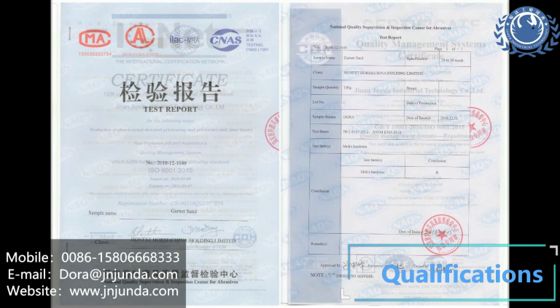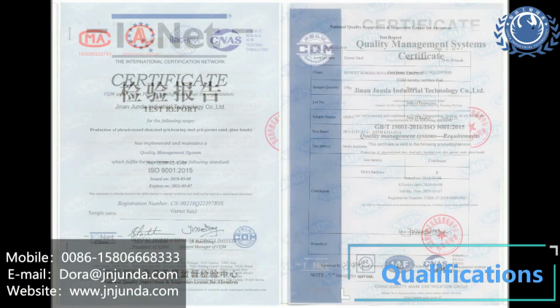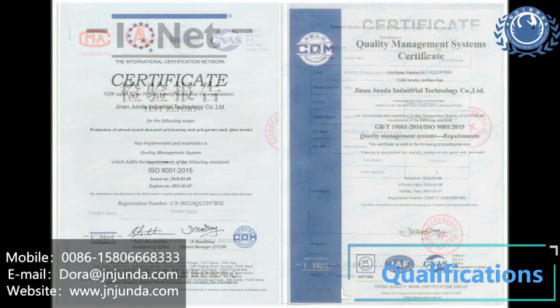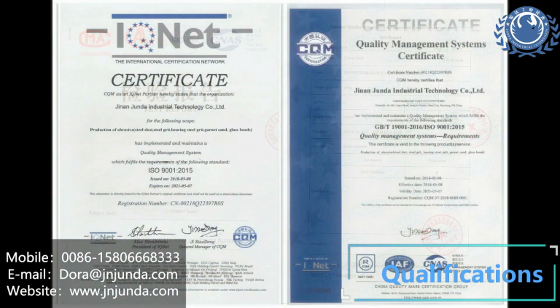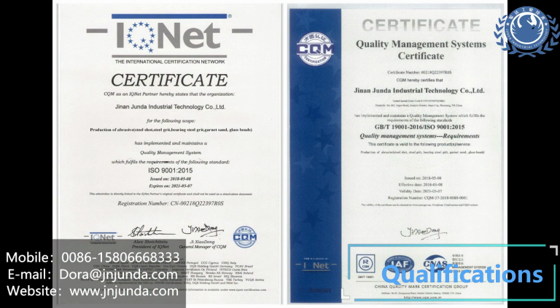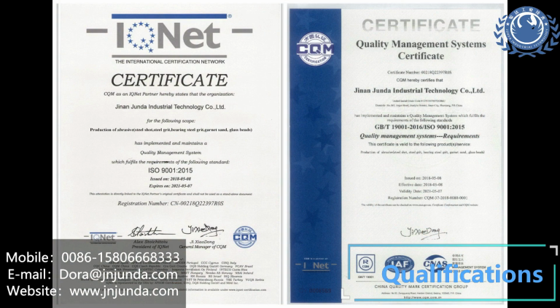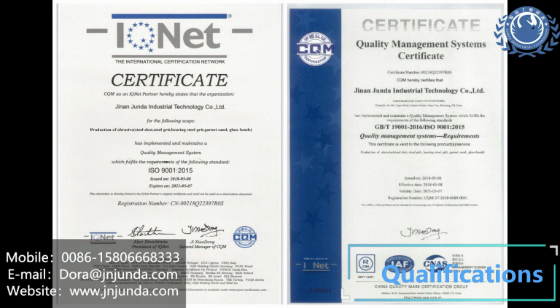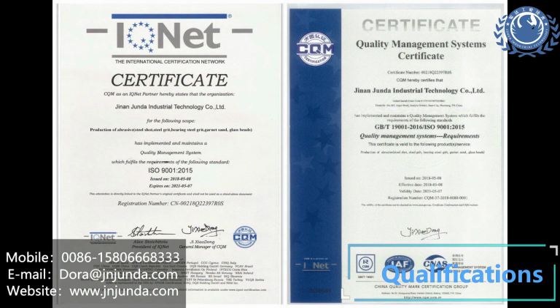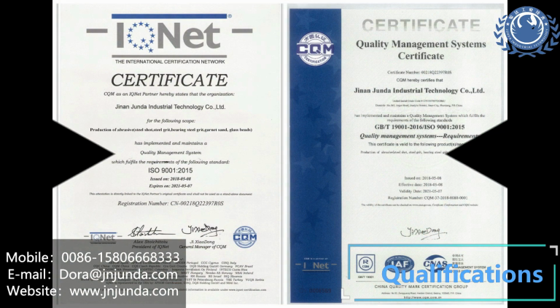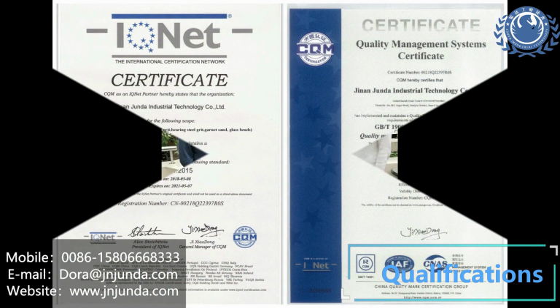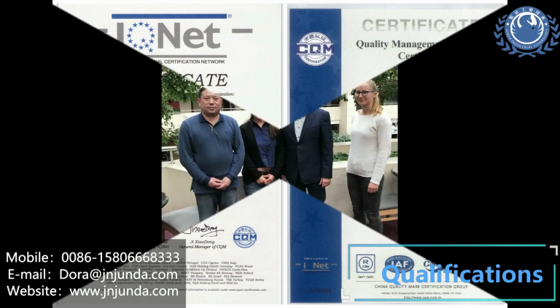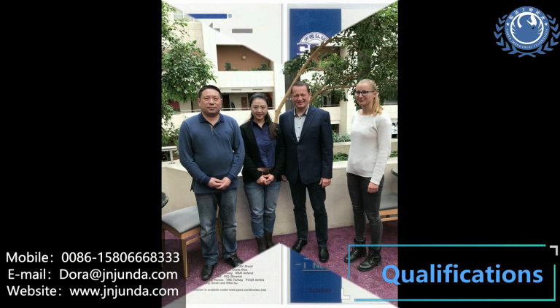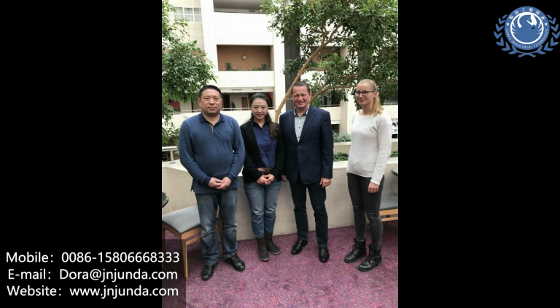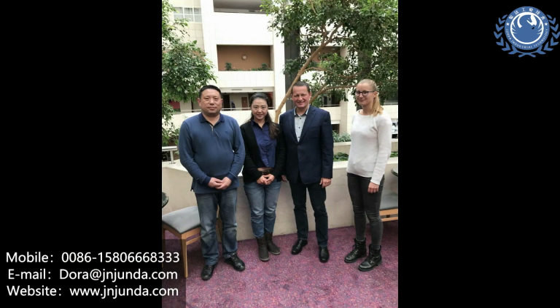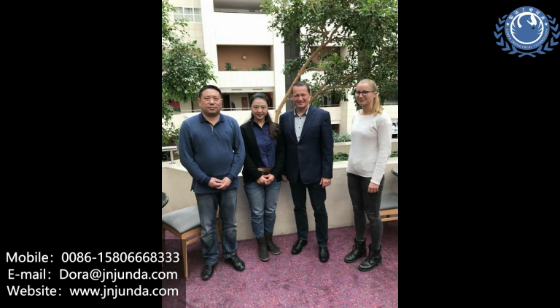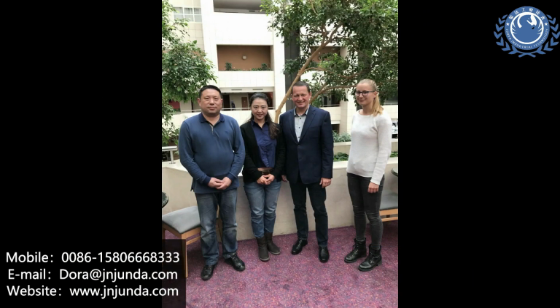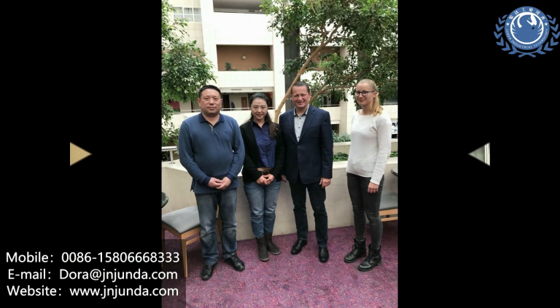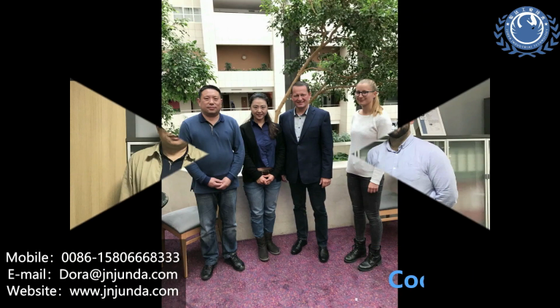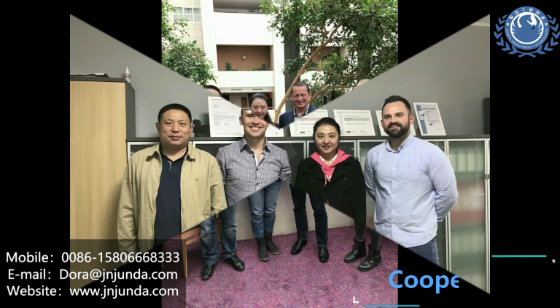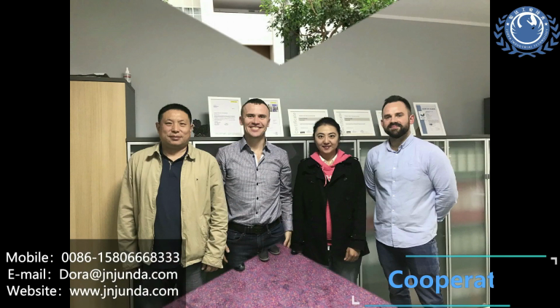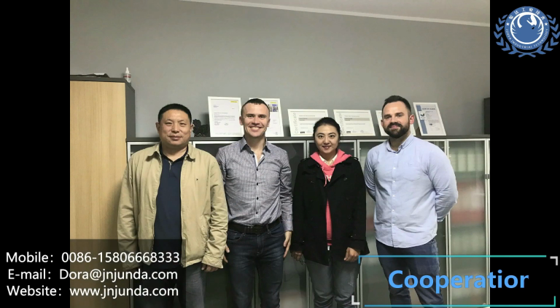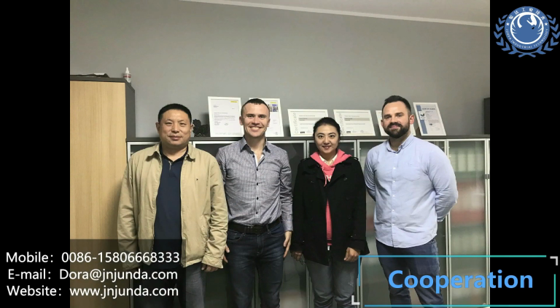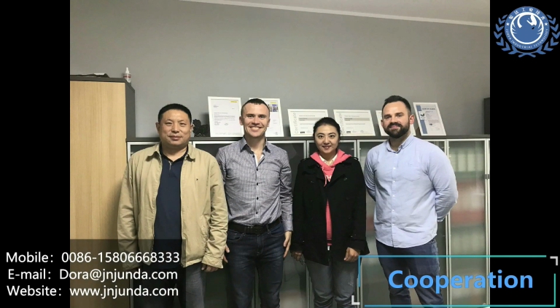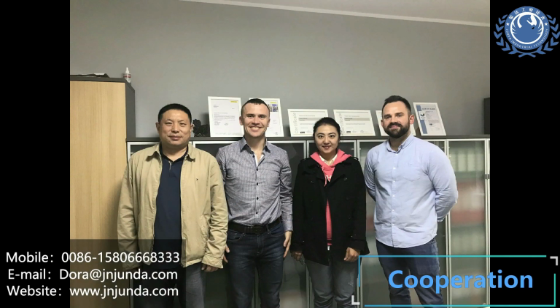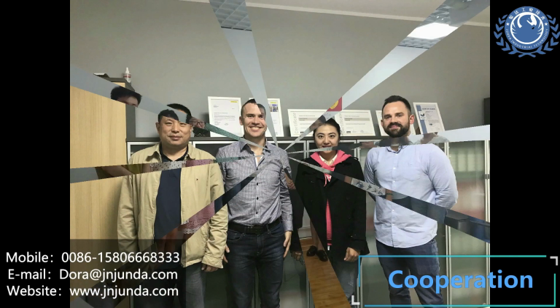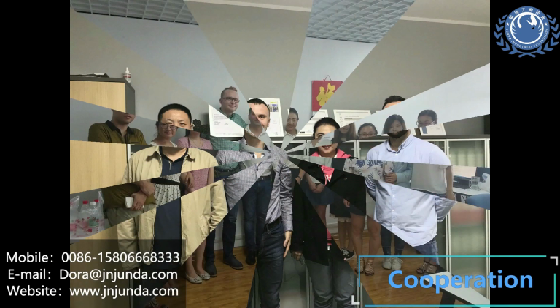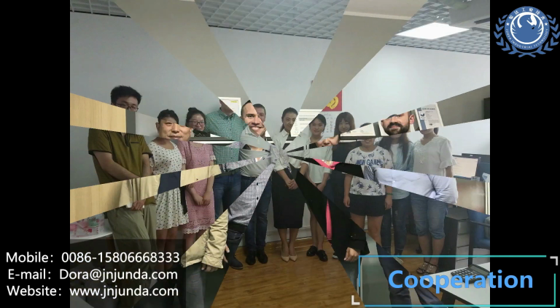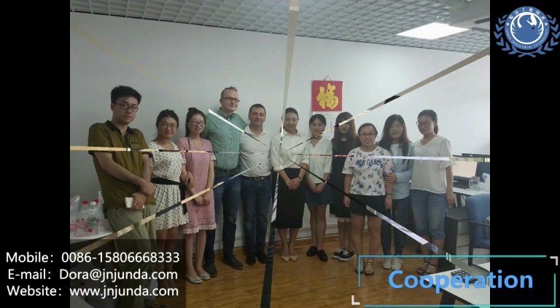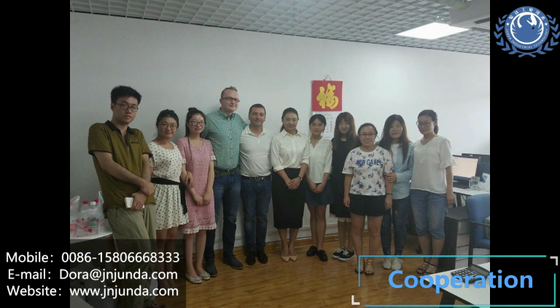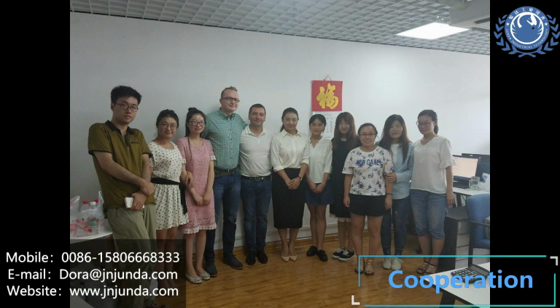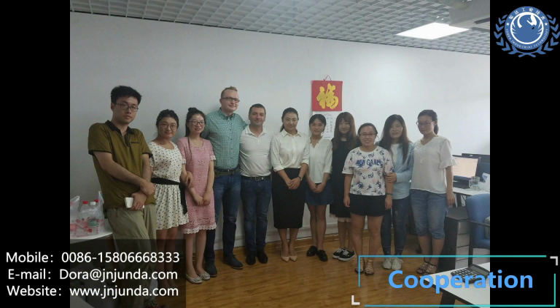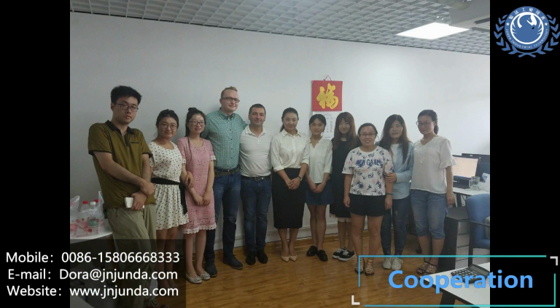Welcome to send to our email: Dora at JNJunda.com.